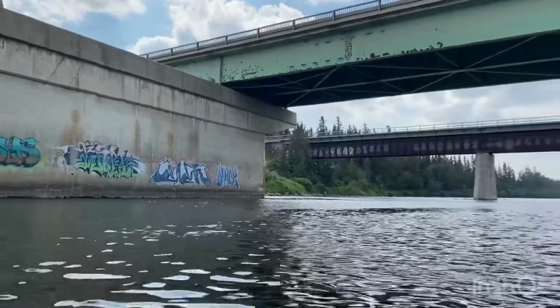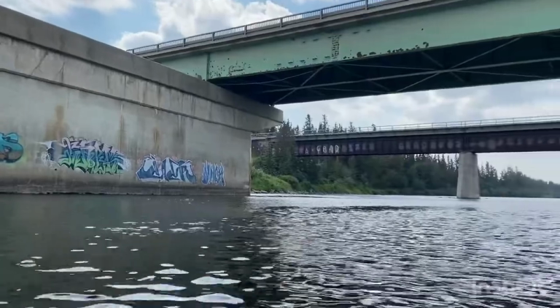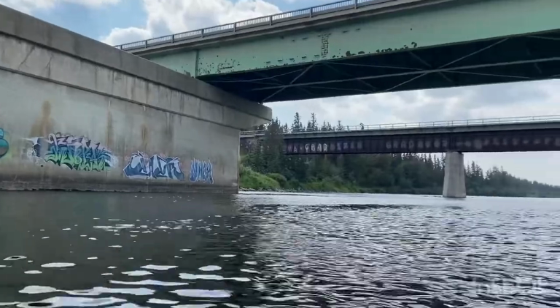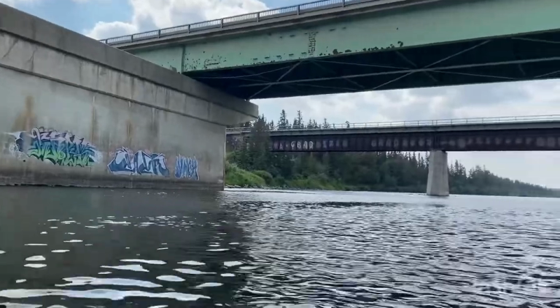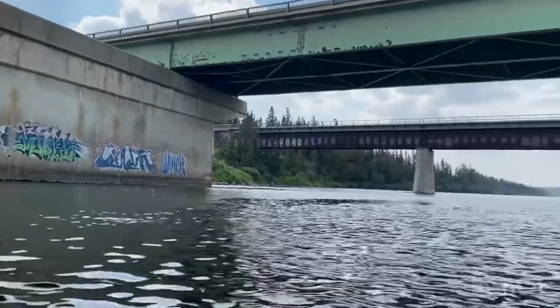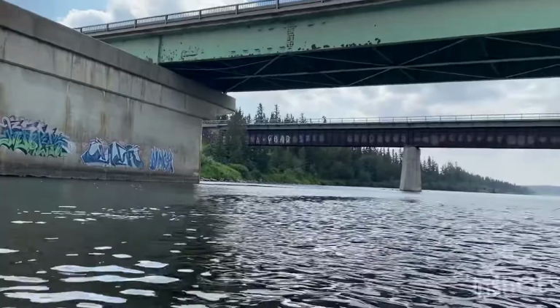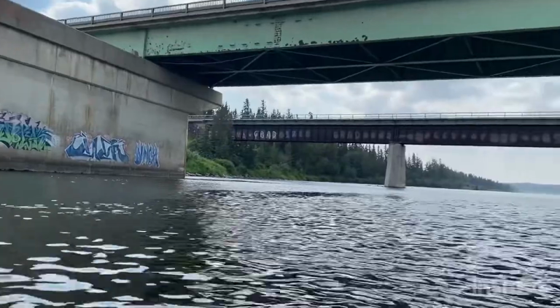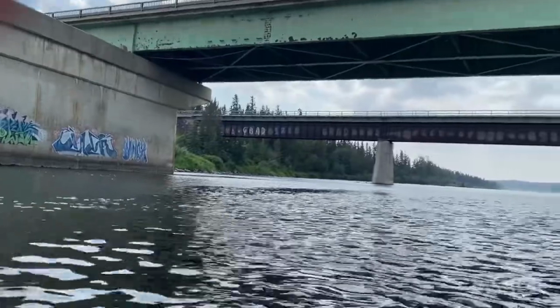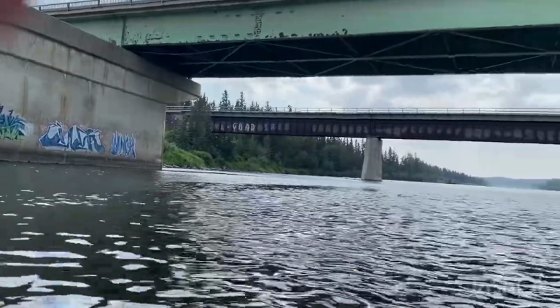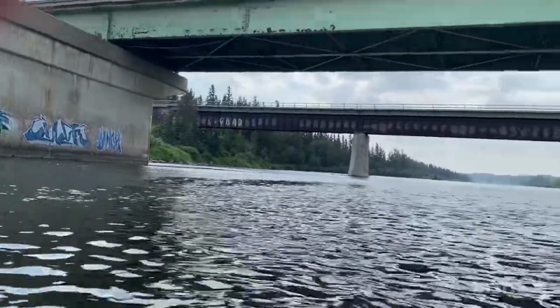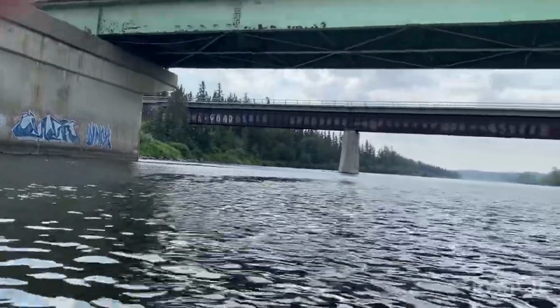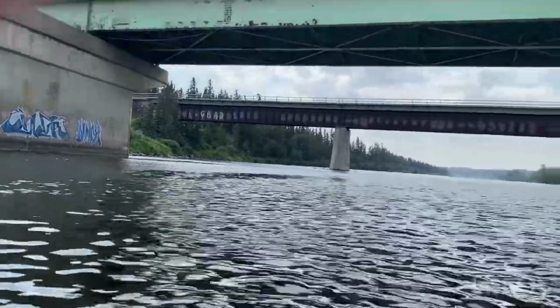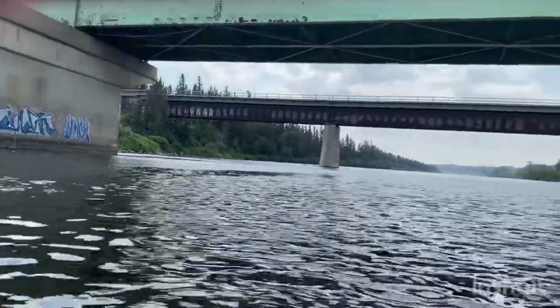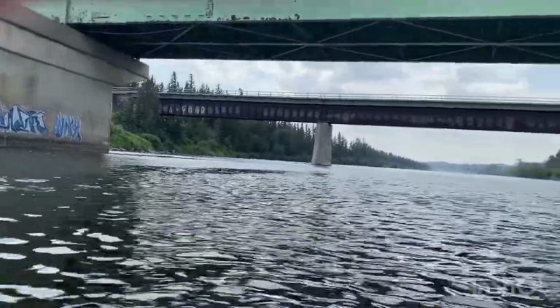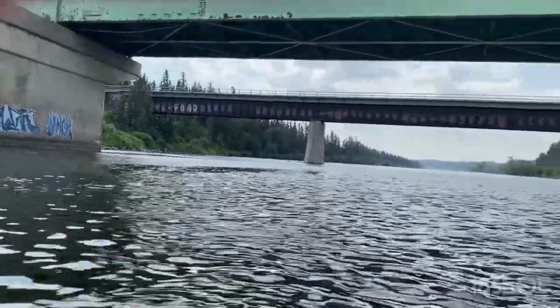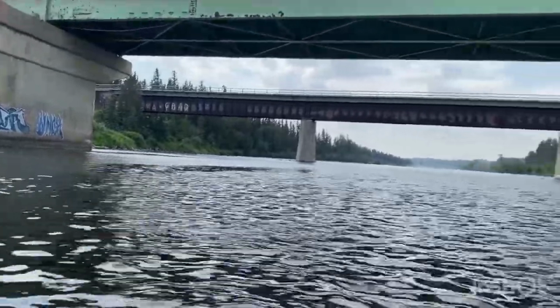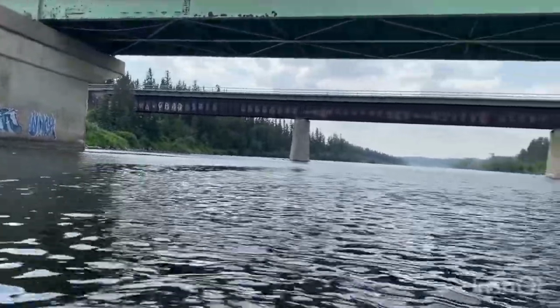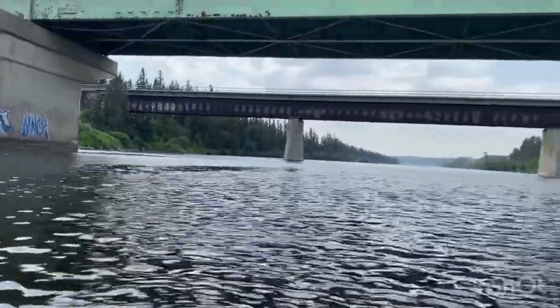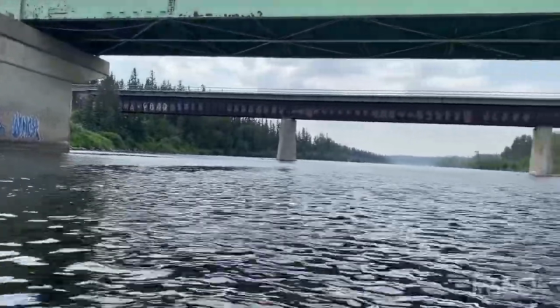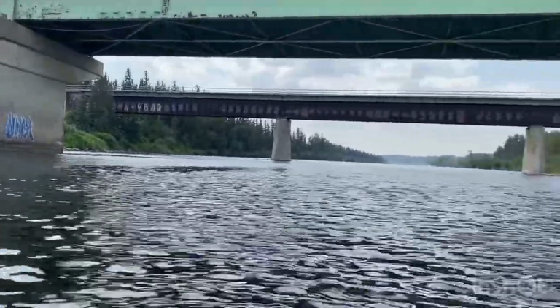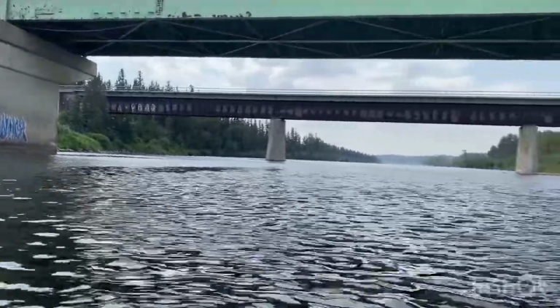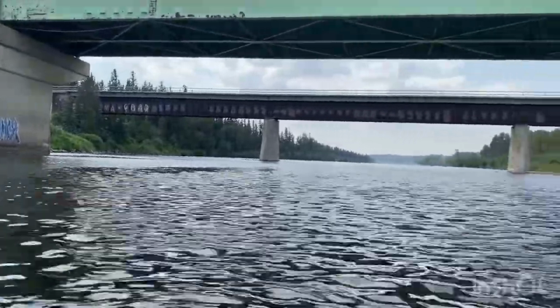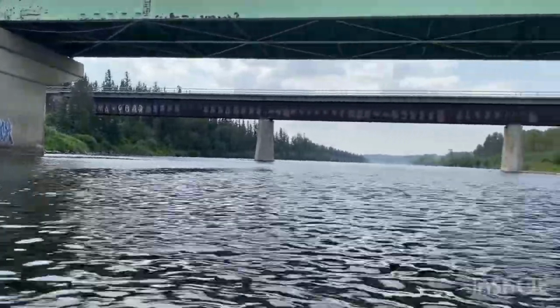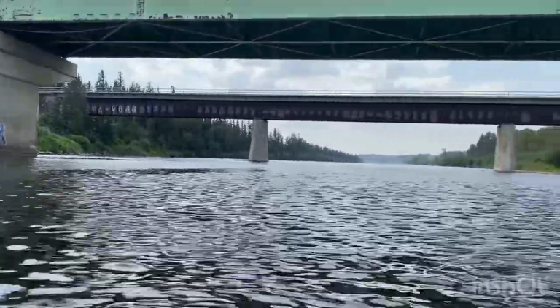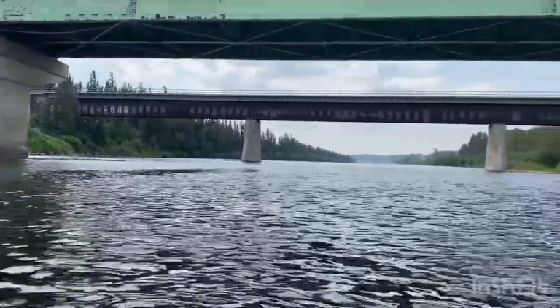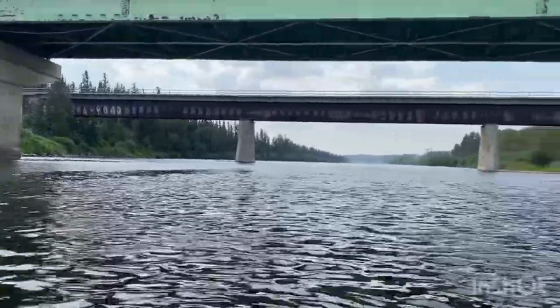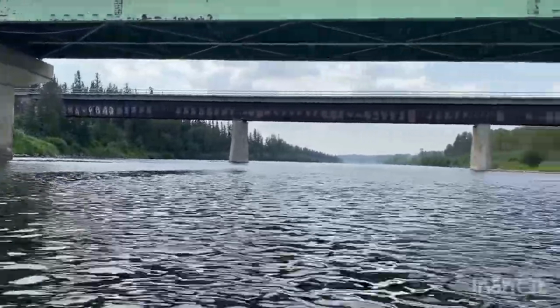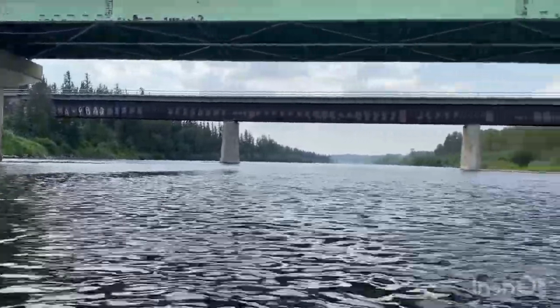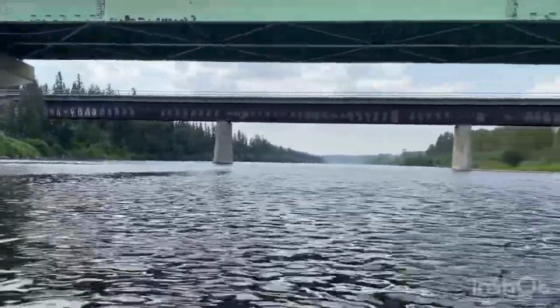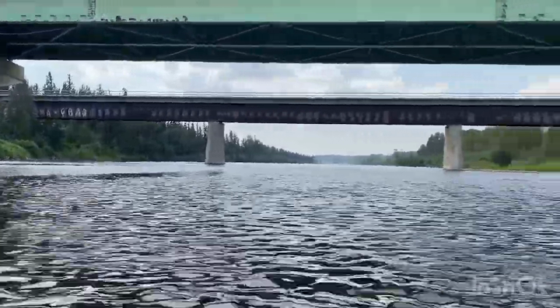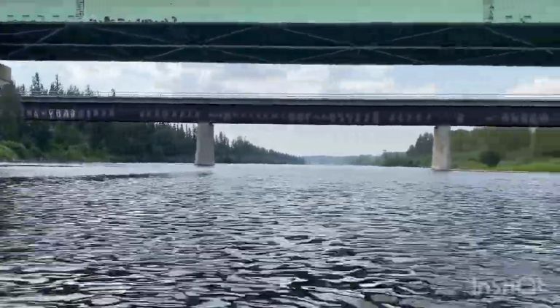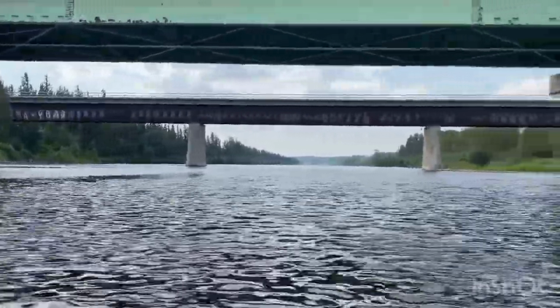The third bridge you'll see is the train tracks that also cross the Red Deer River at this point.